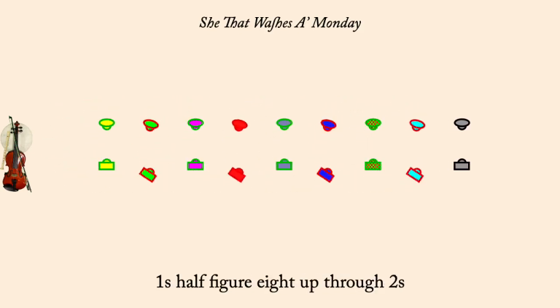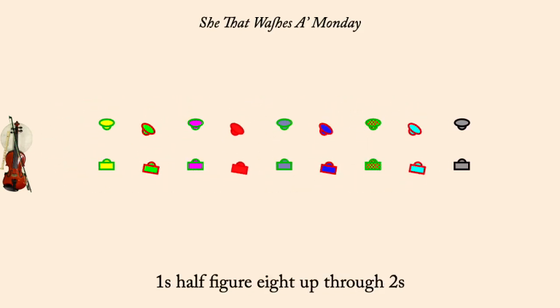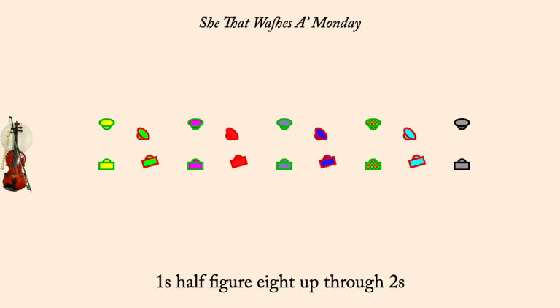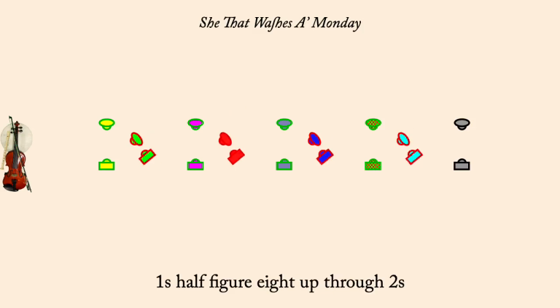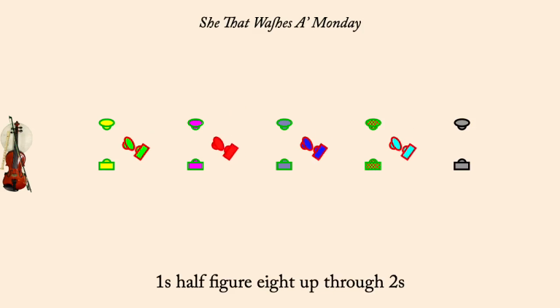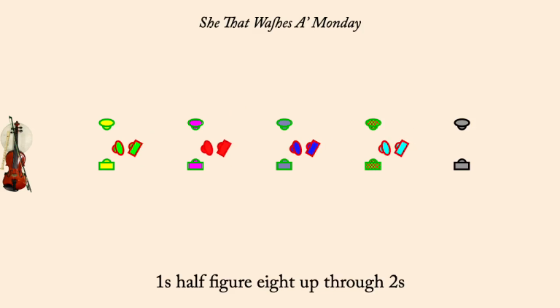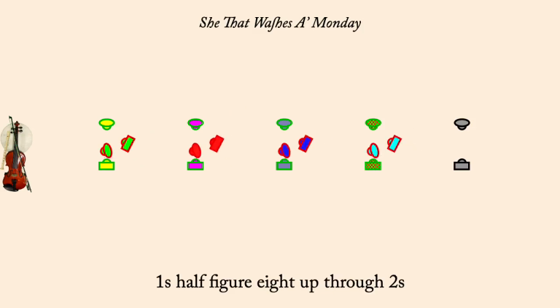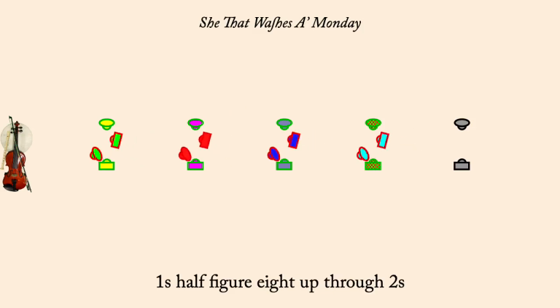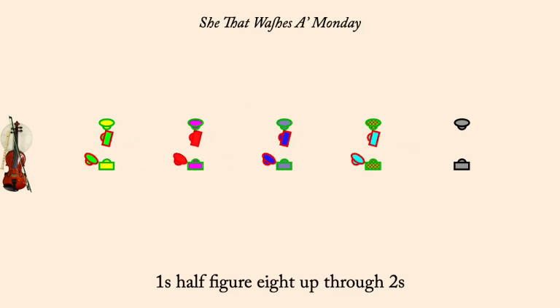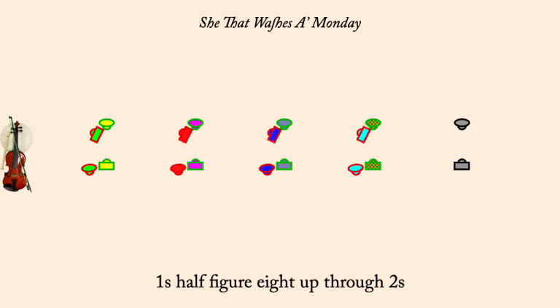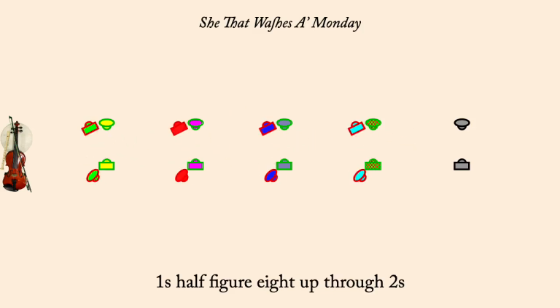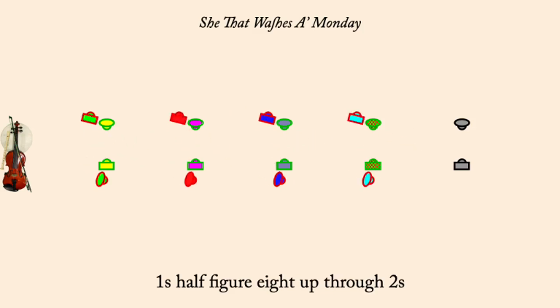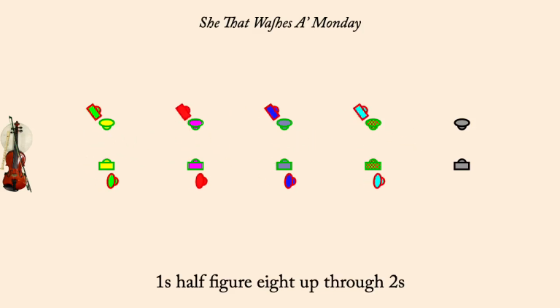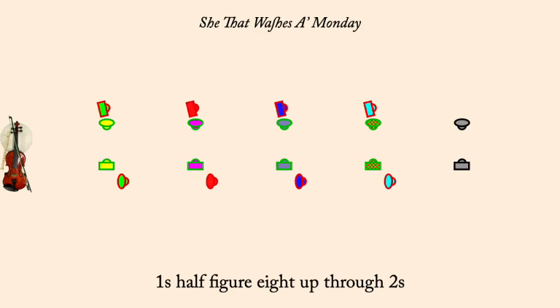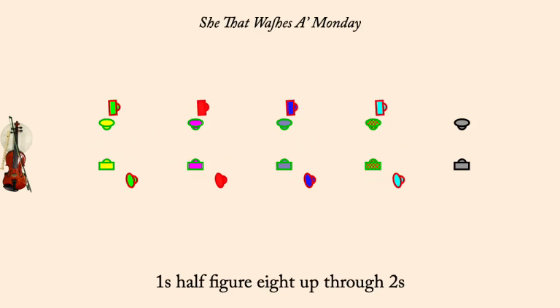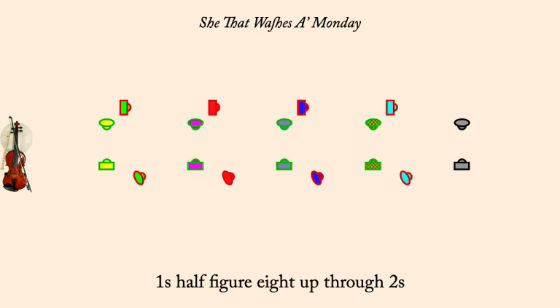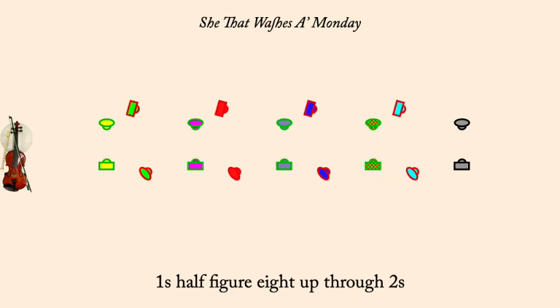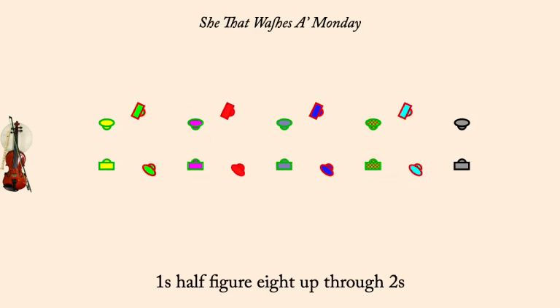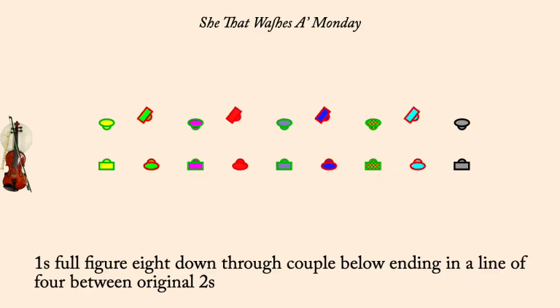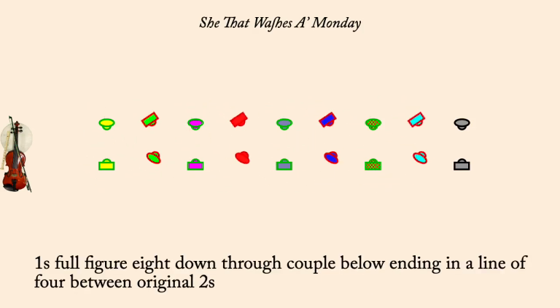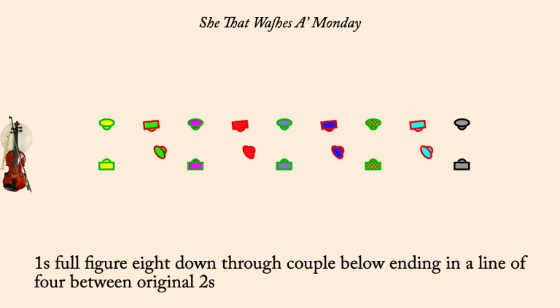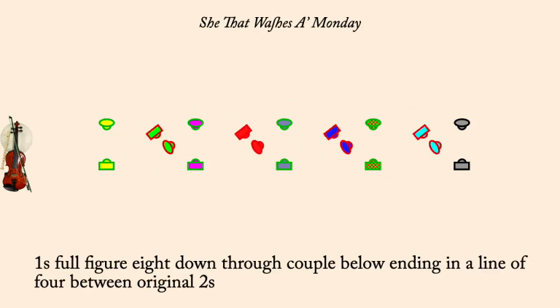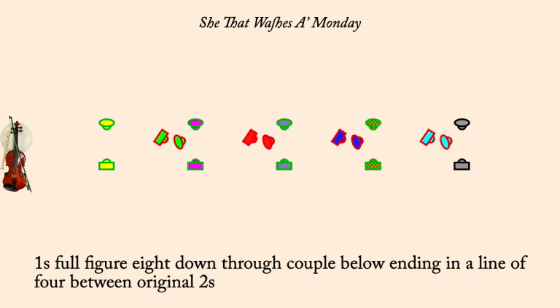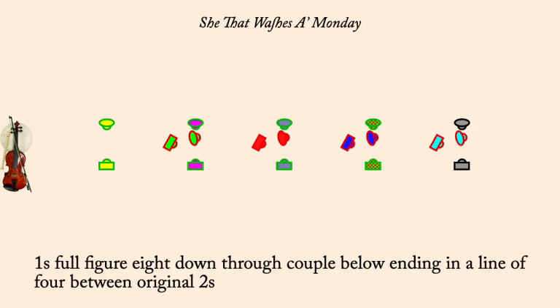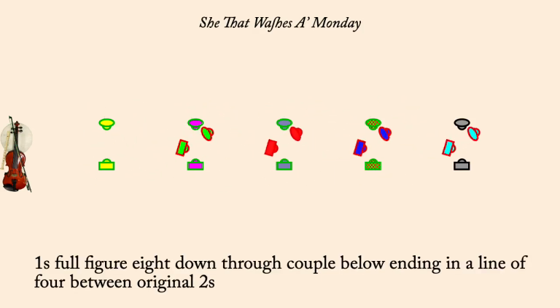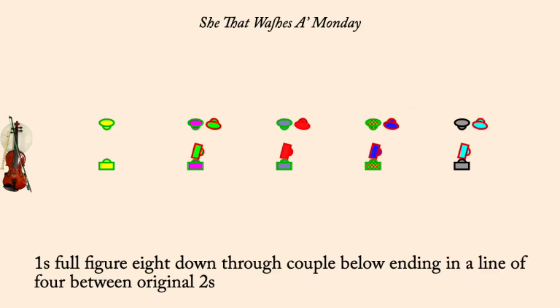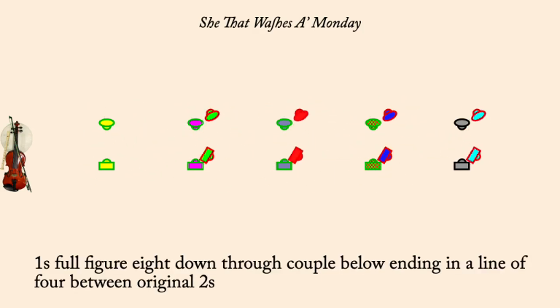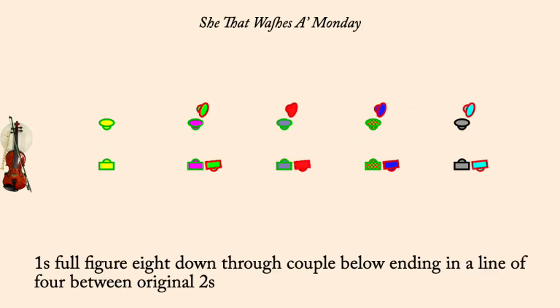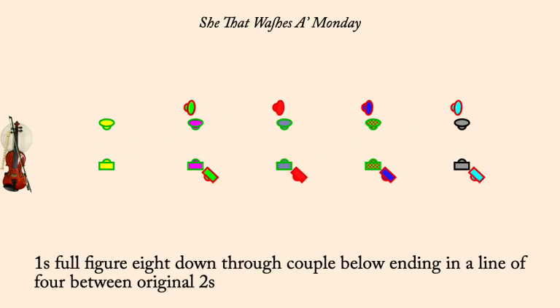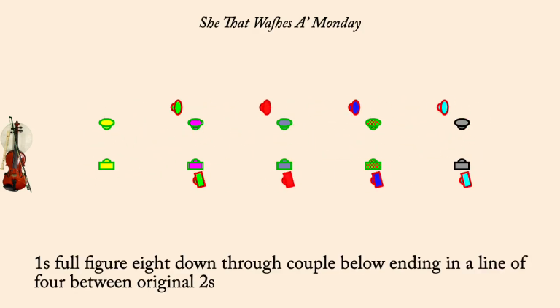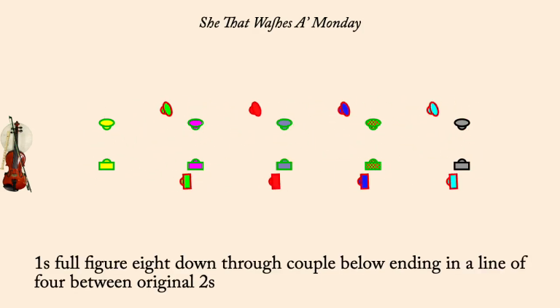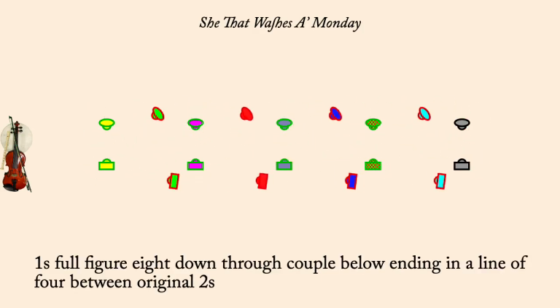Ones full figure eight down through next couple, ending between original twos in a line of four.